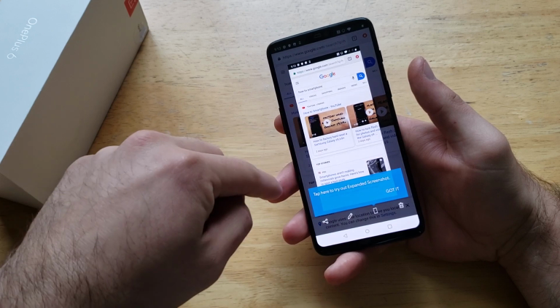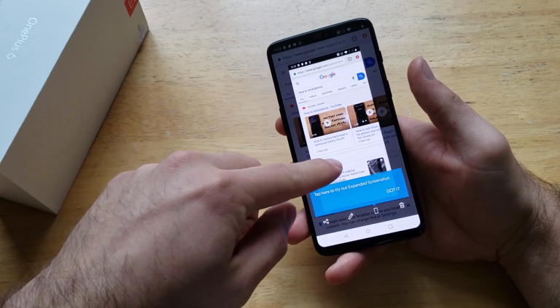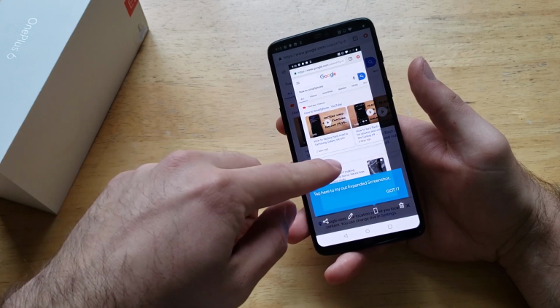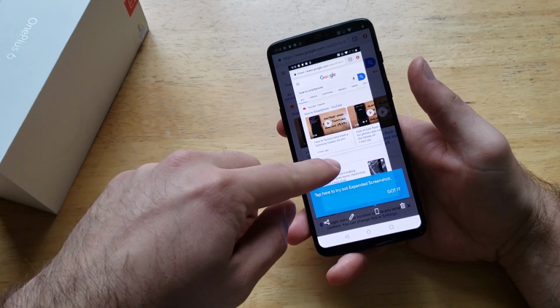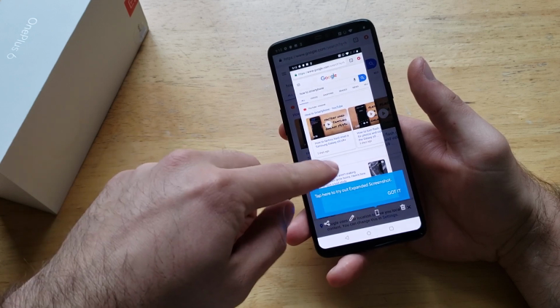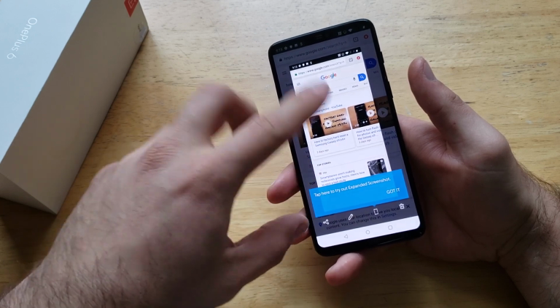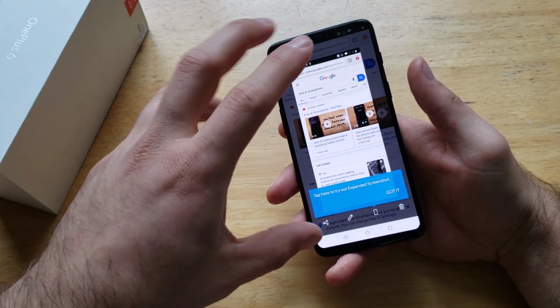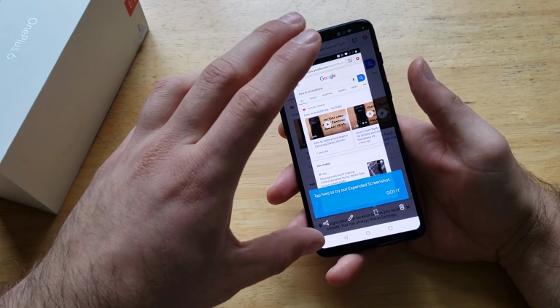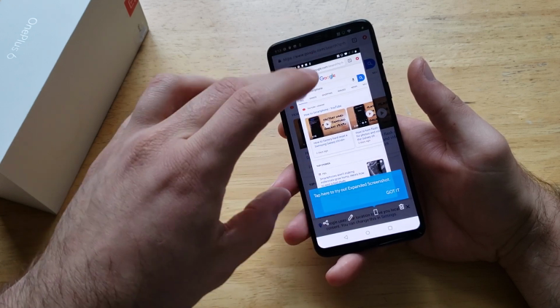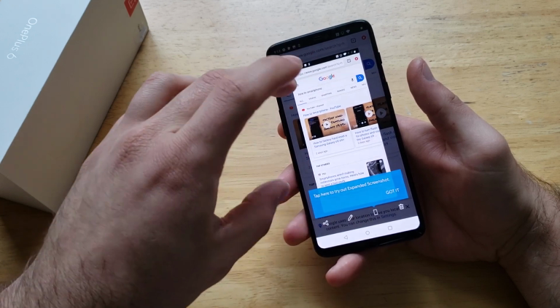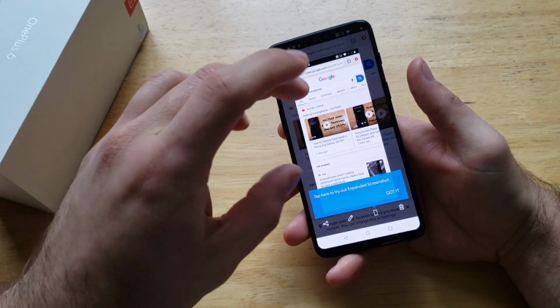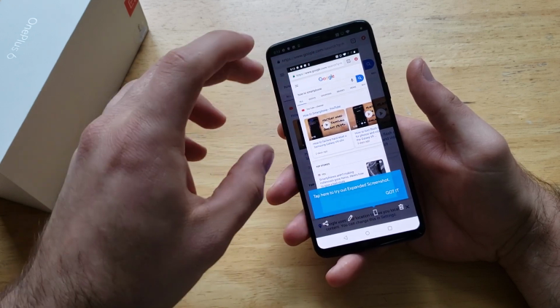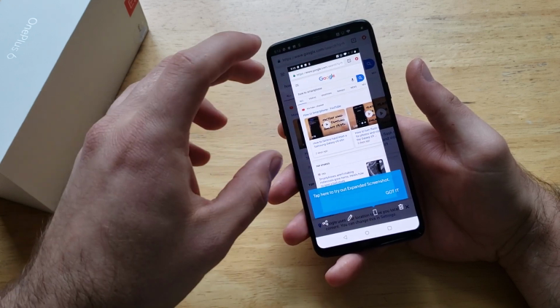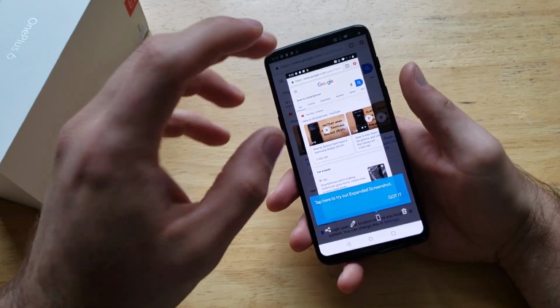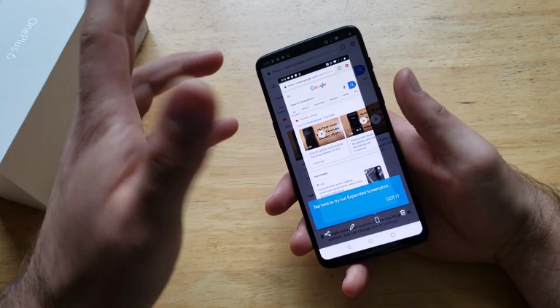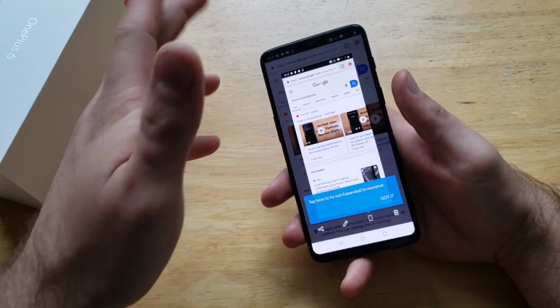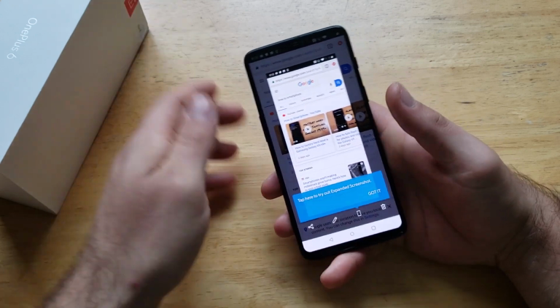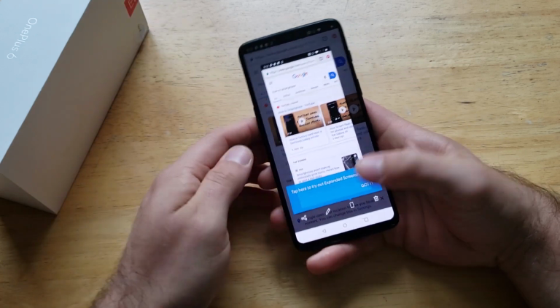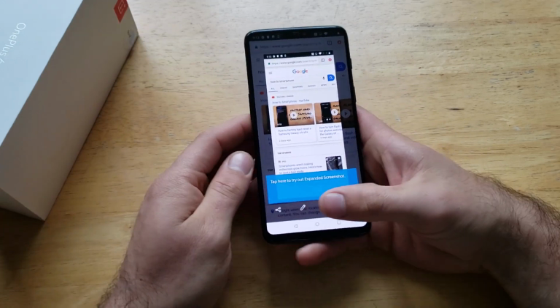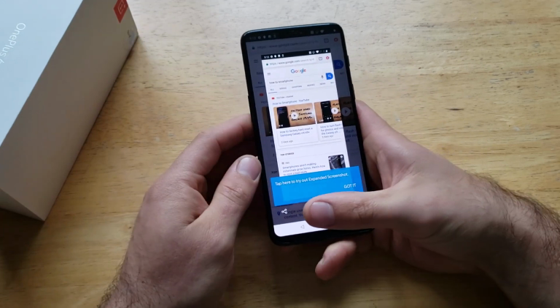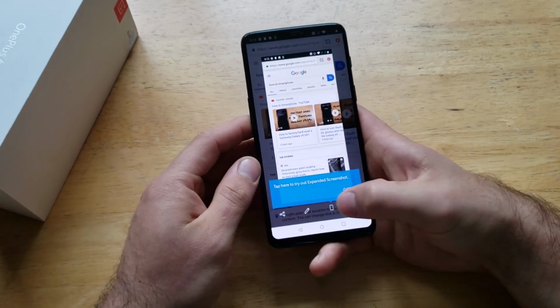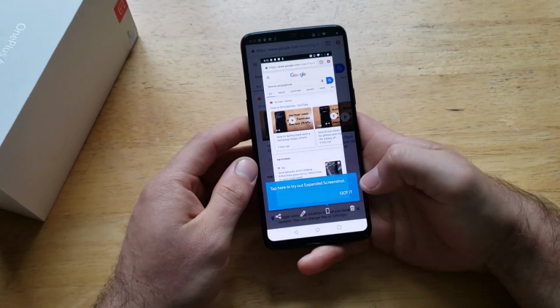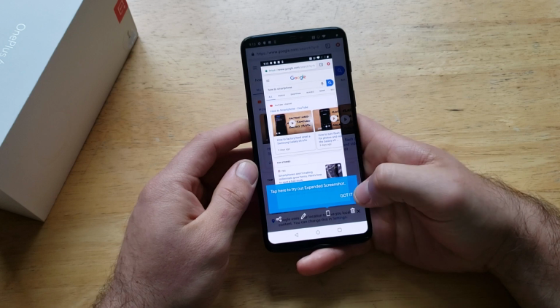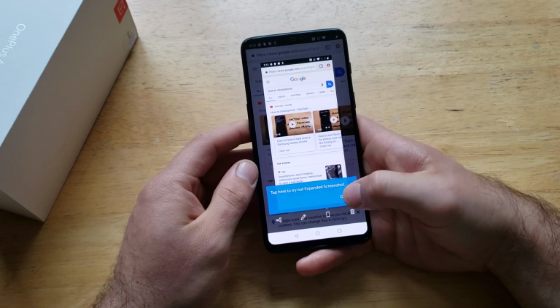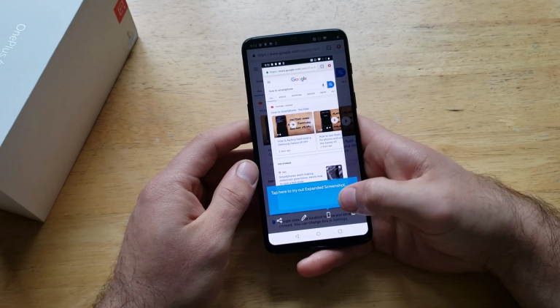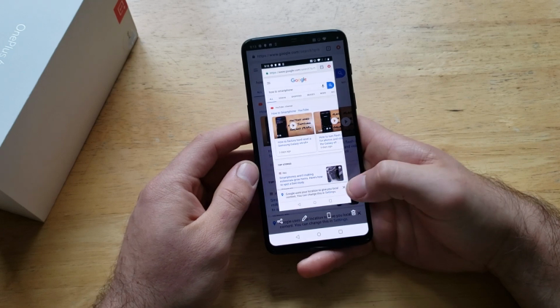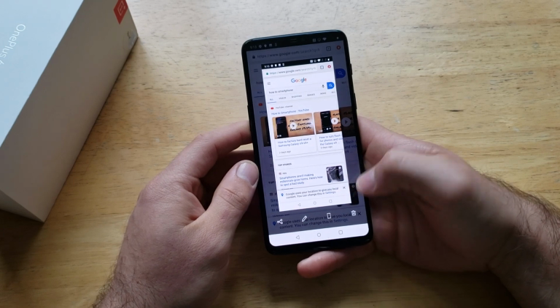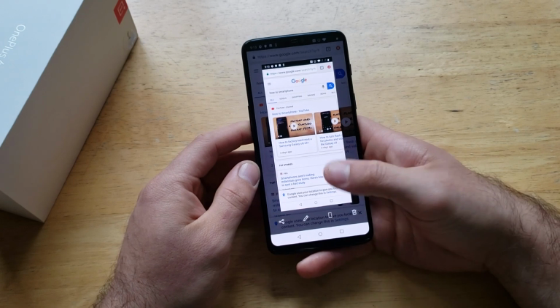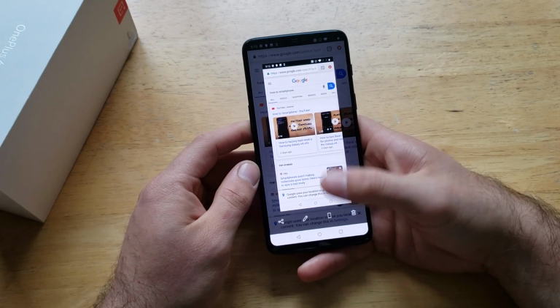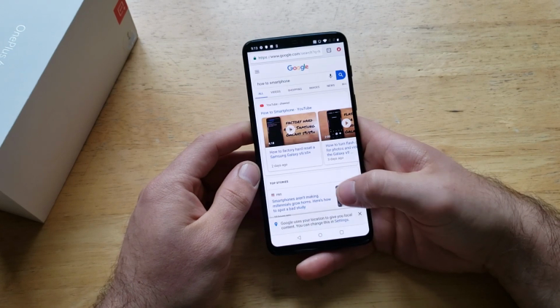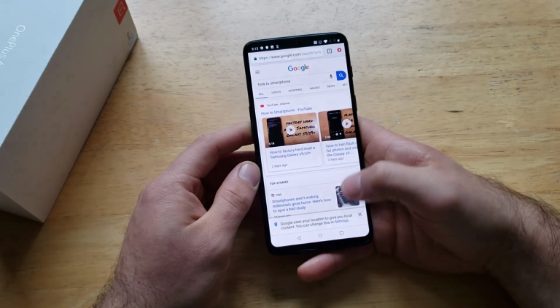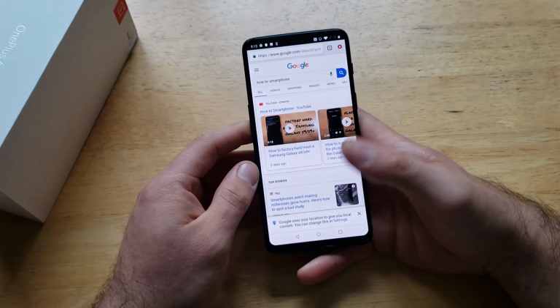We have a bunch of different things we can do. We can crop it, we can share it, we can trash it — right down here at the bottom of the screen.